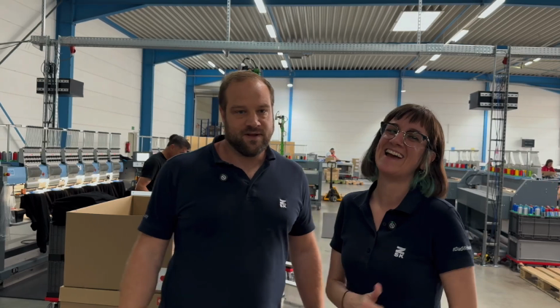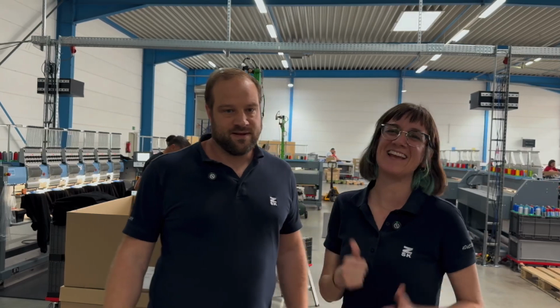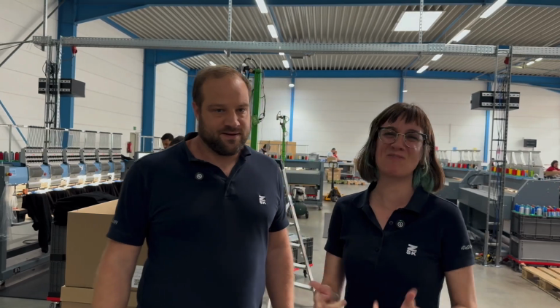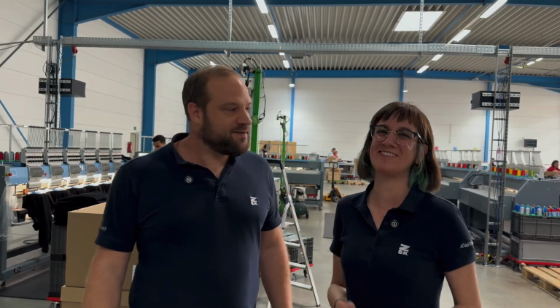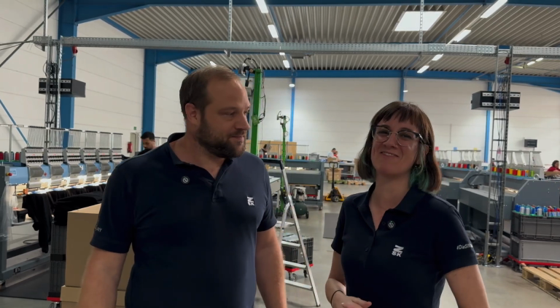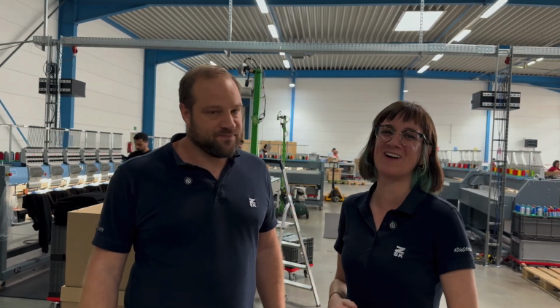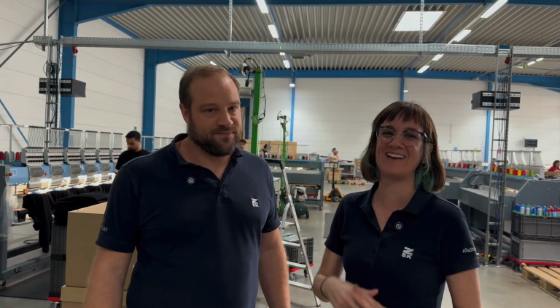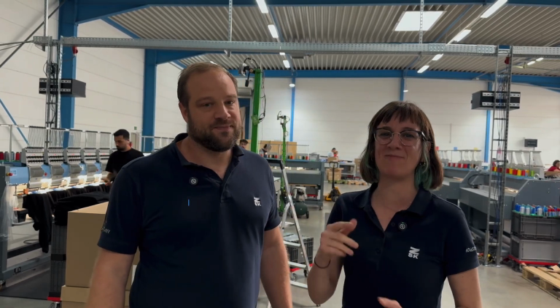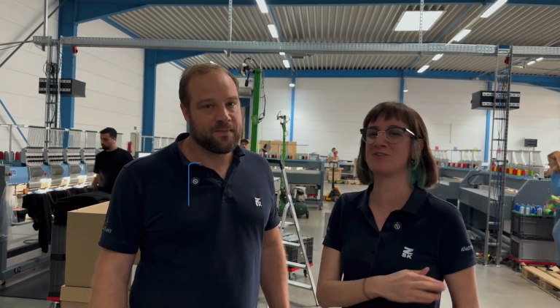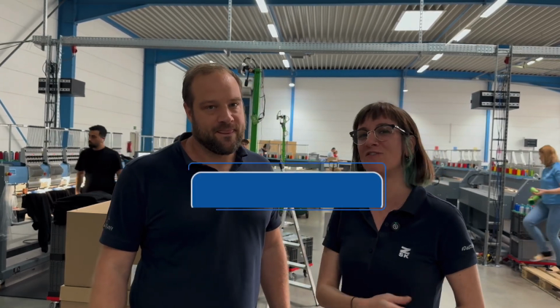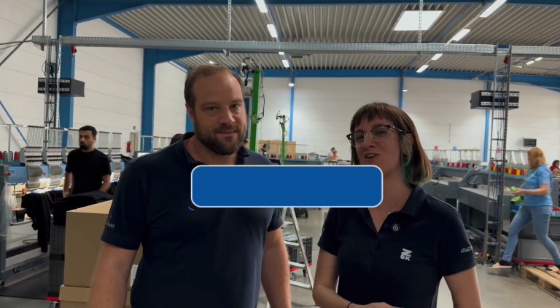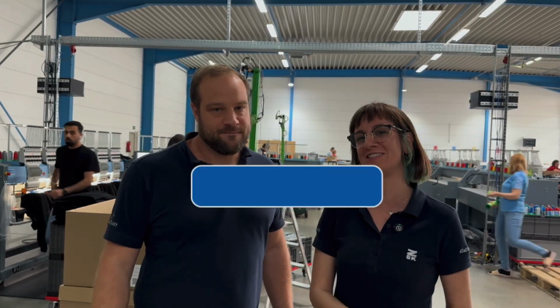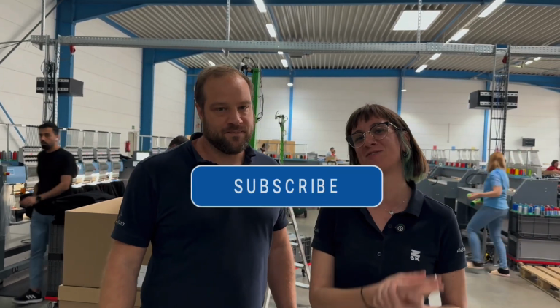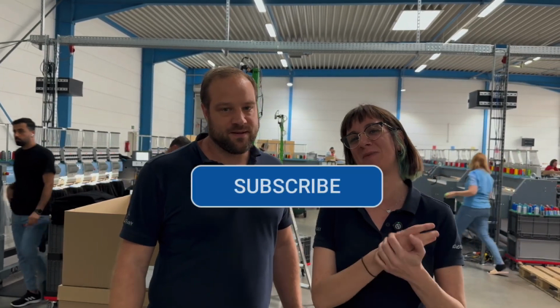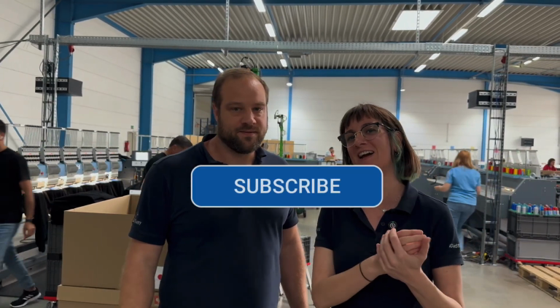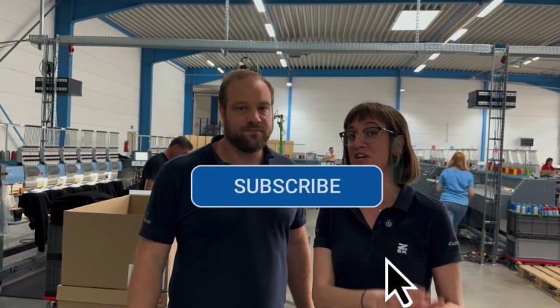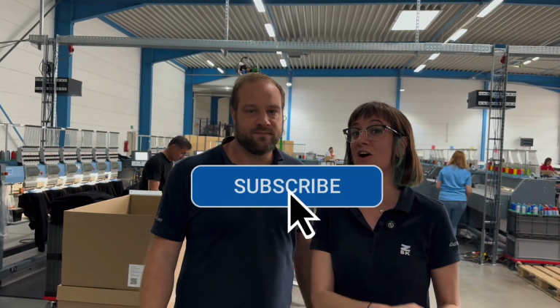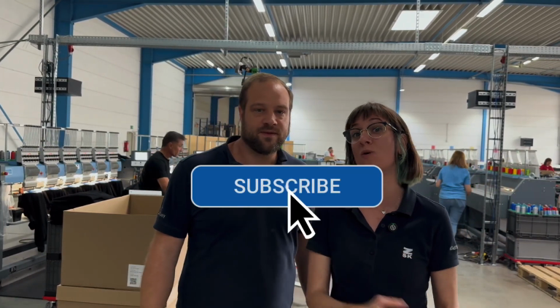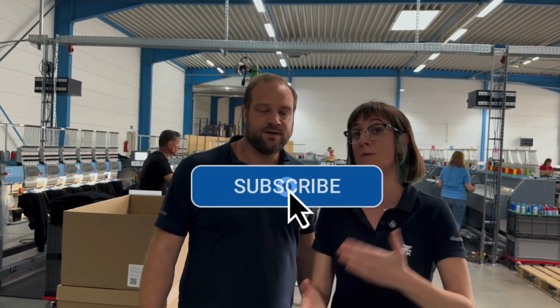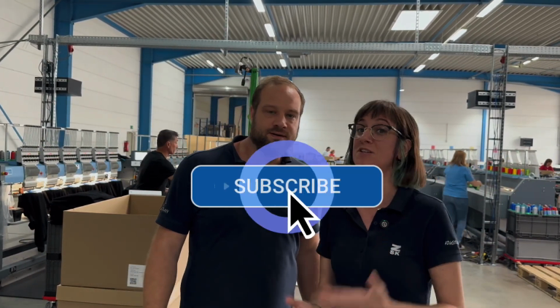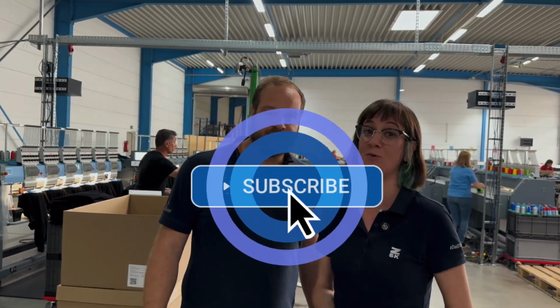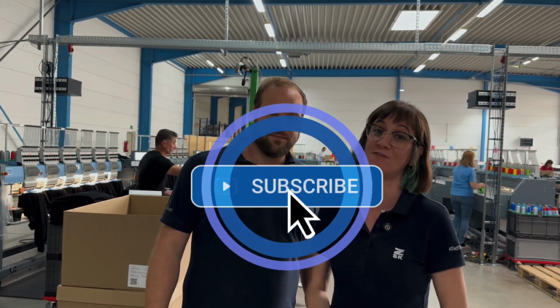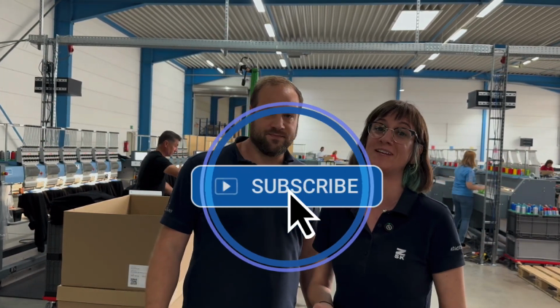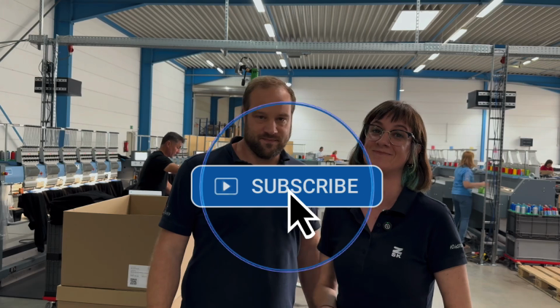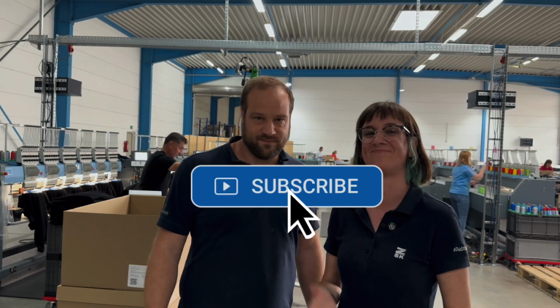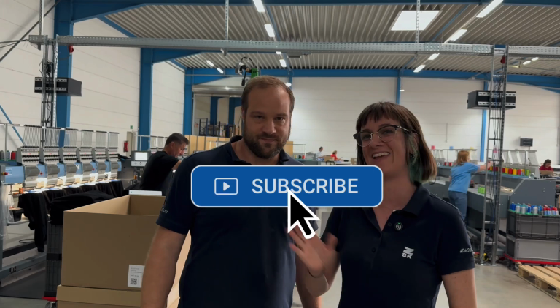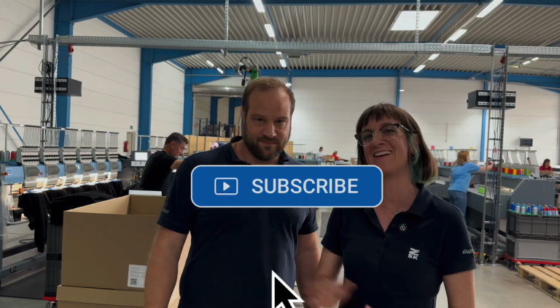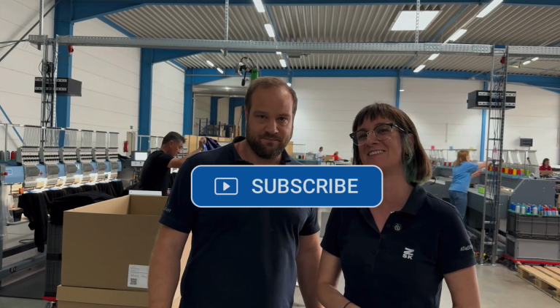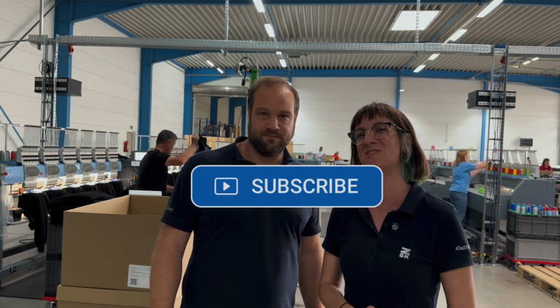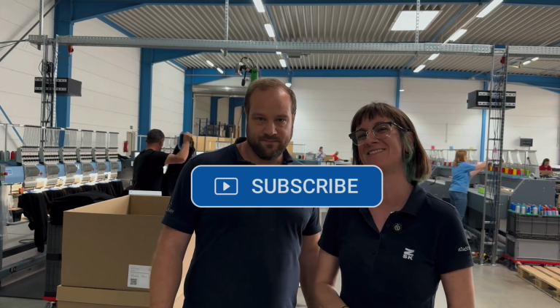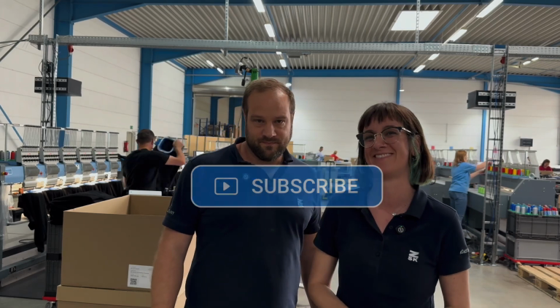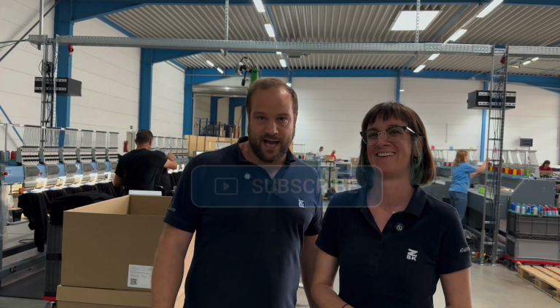Thanks for watching everyone. Make sure you follow us on social media and check out our webpage for more information. Take care, see you soon, bye!